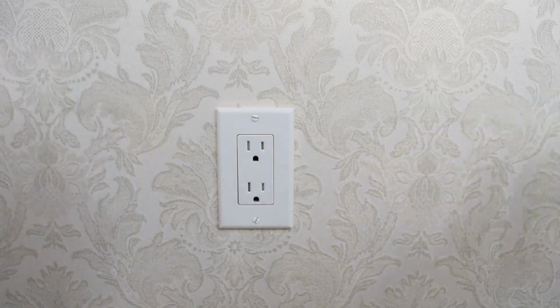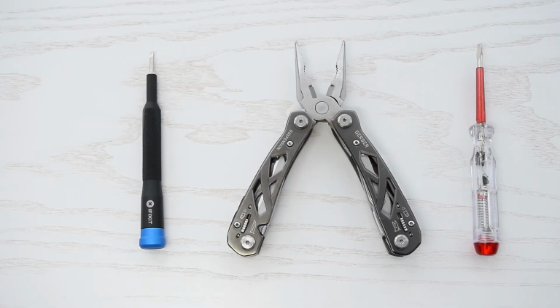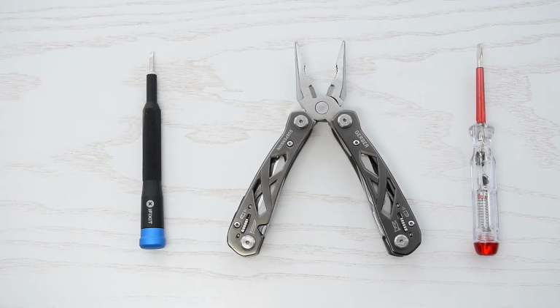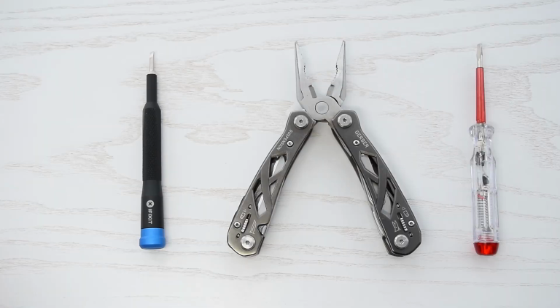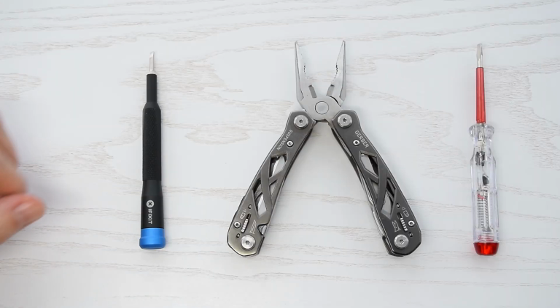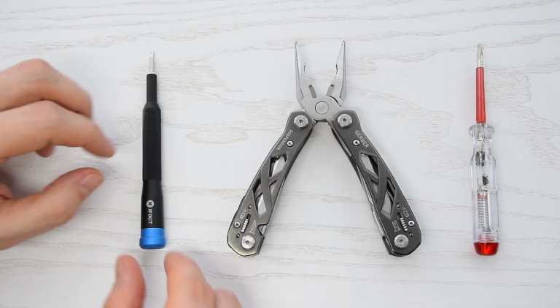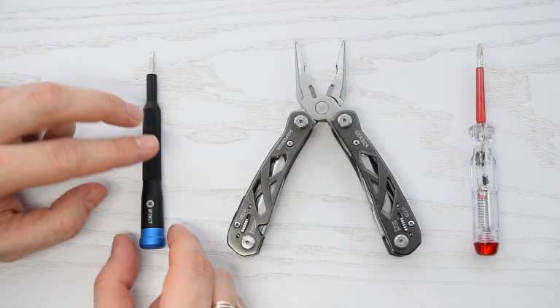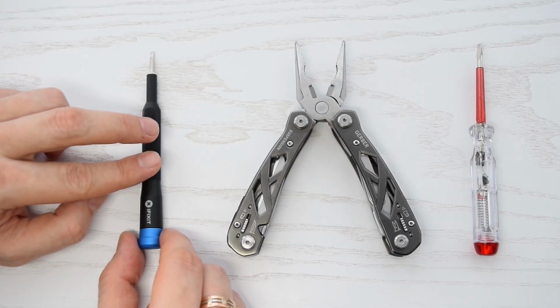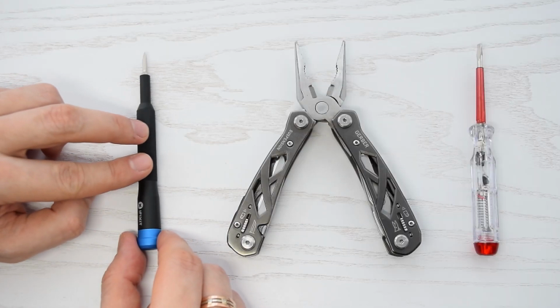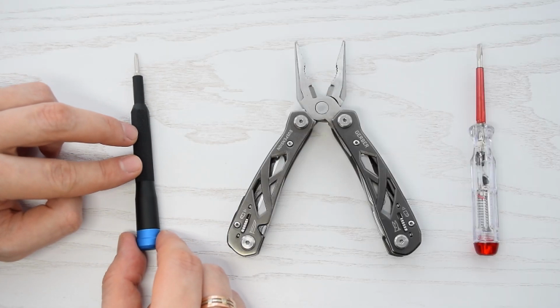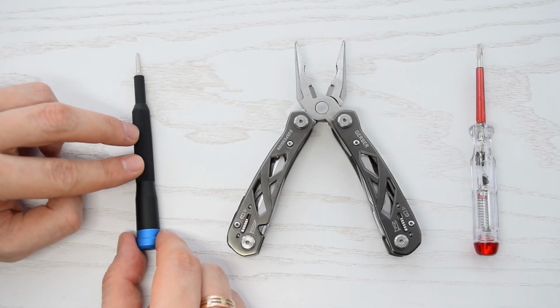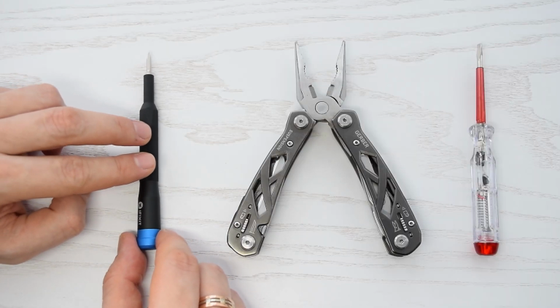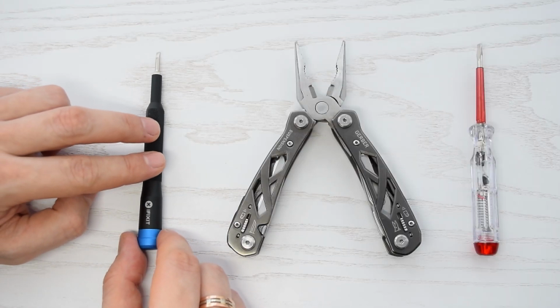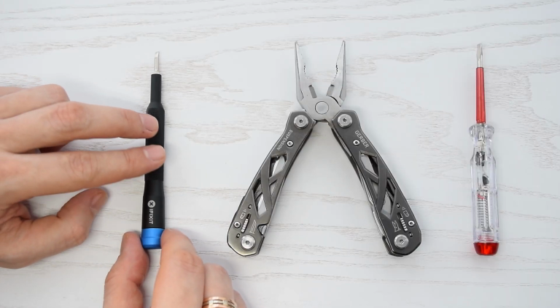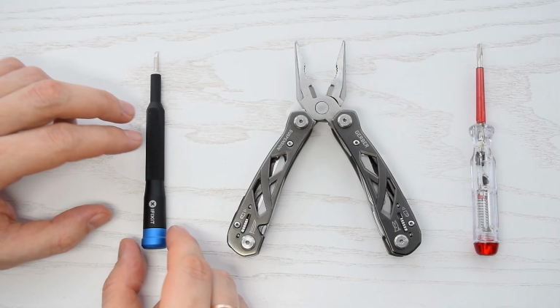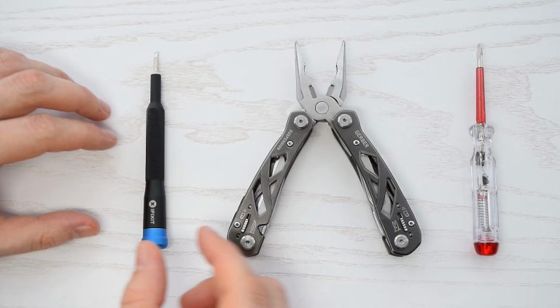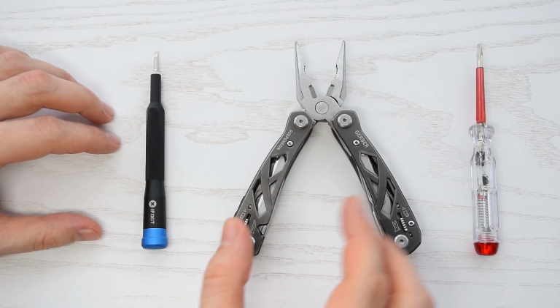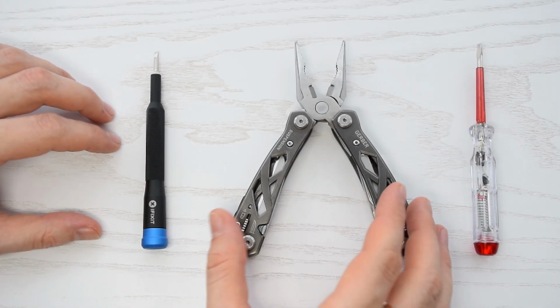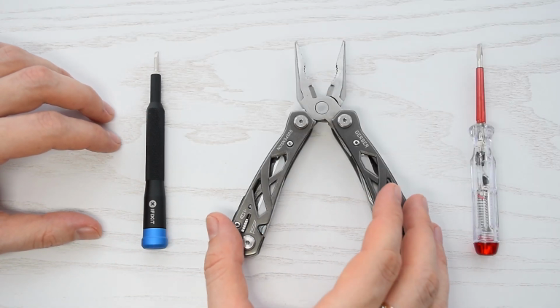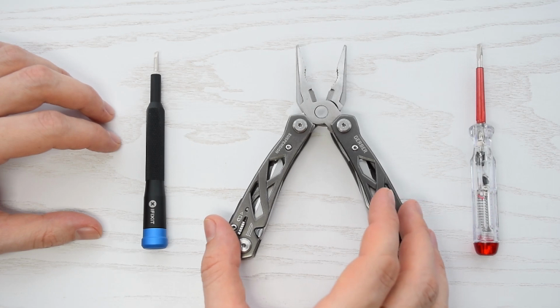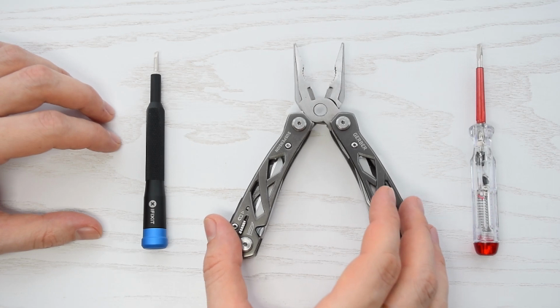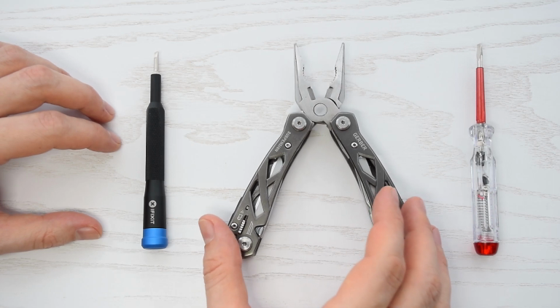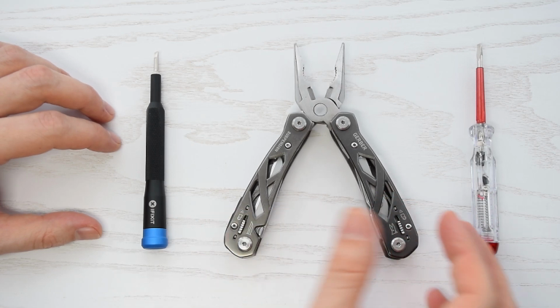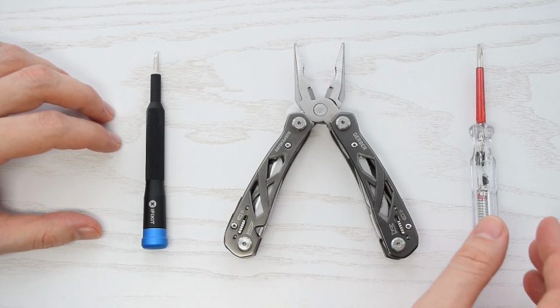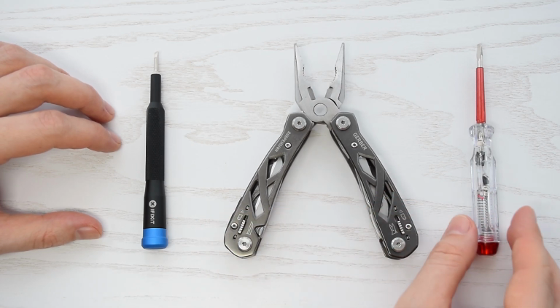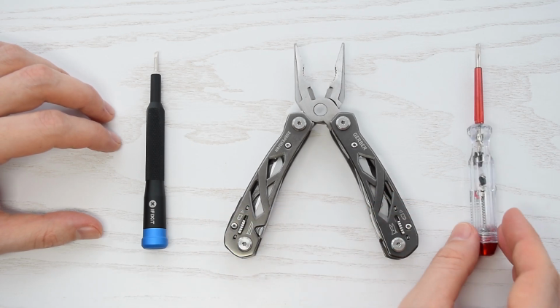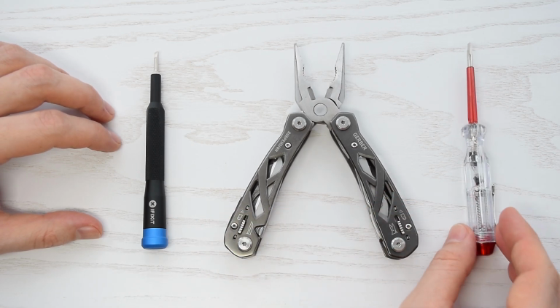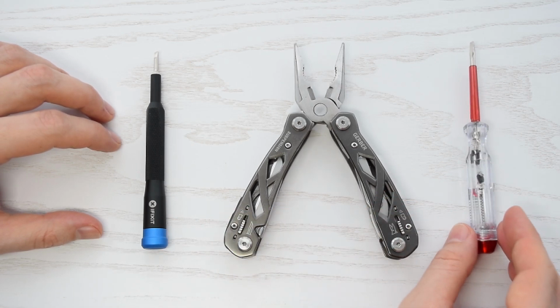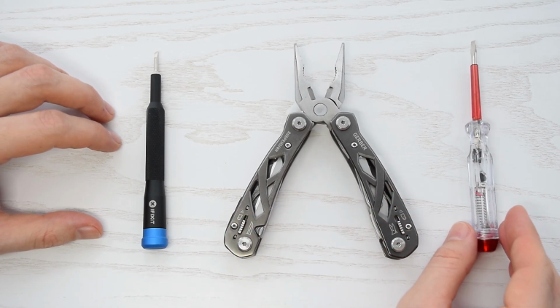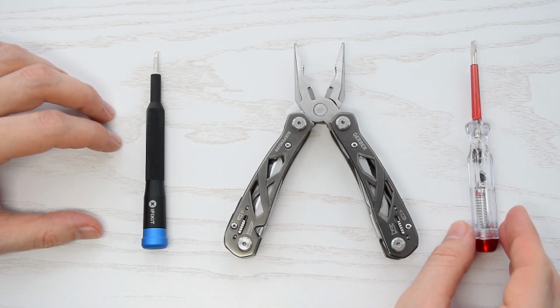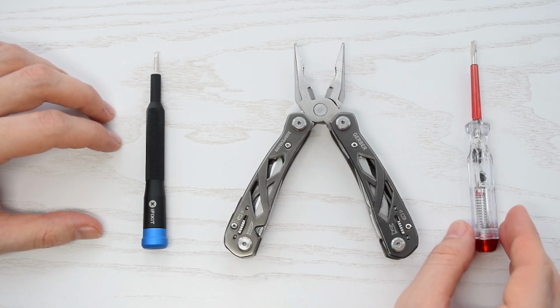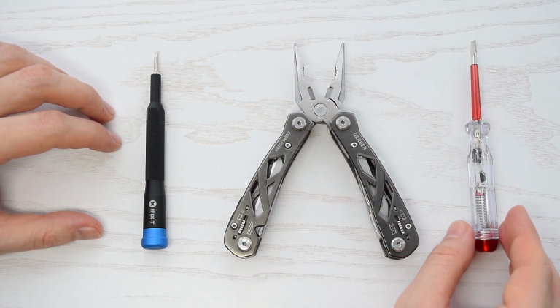For this project you'll need only a flathead screwdriver, but if you have a pair of pliers and a voltage tester, that would be a big plus.